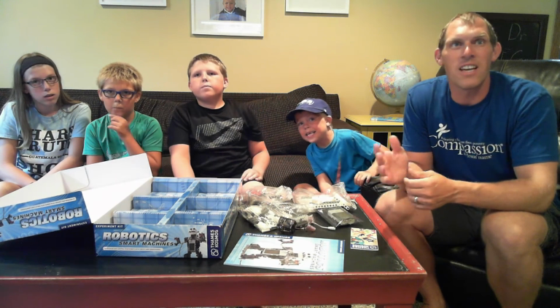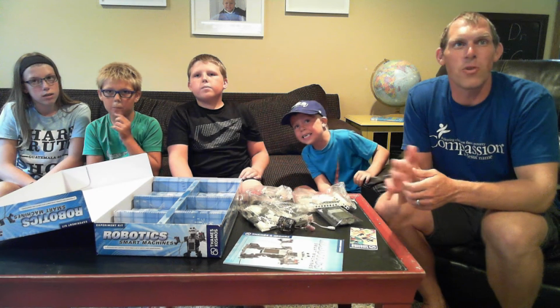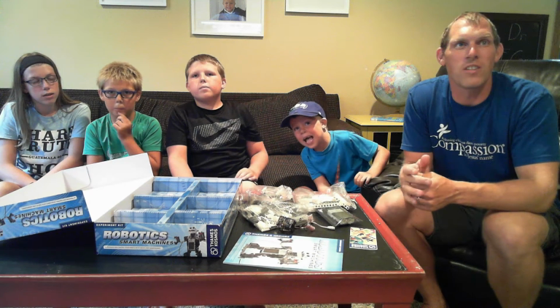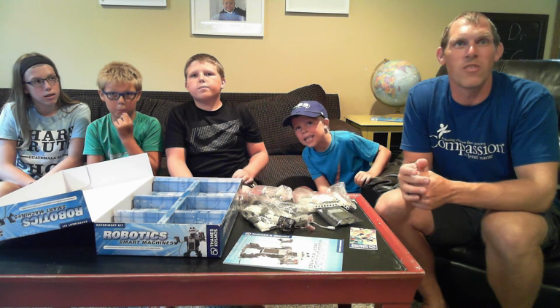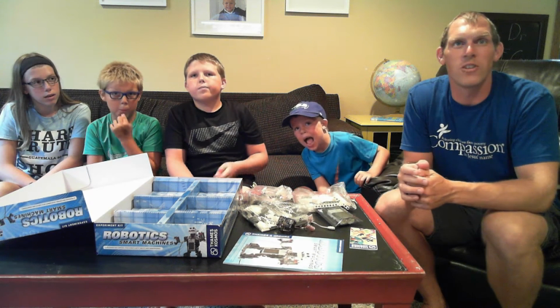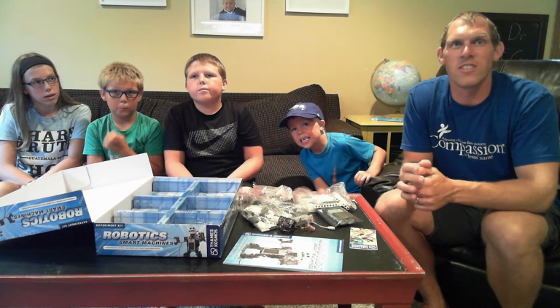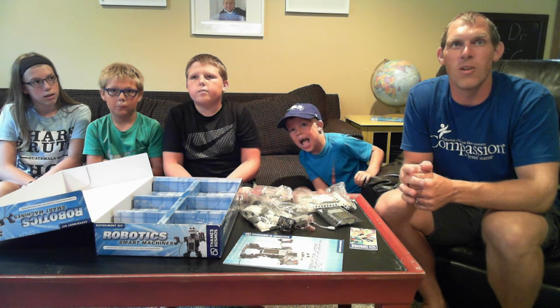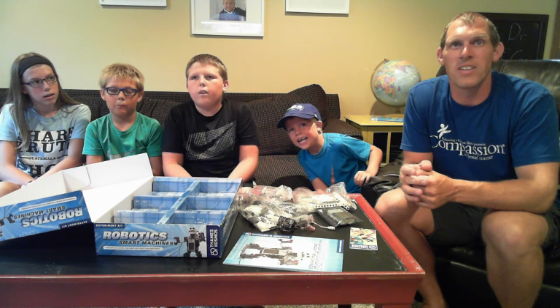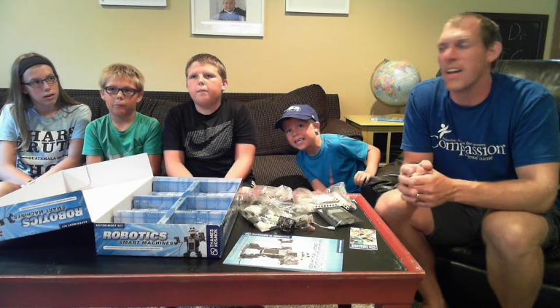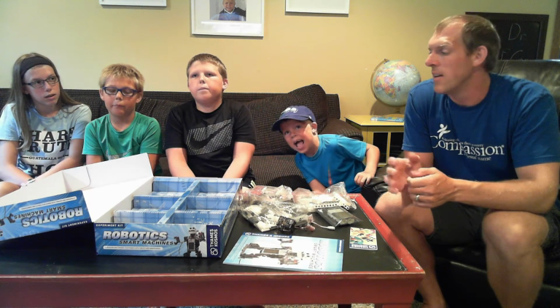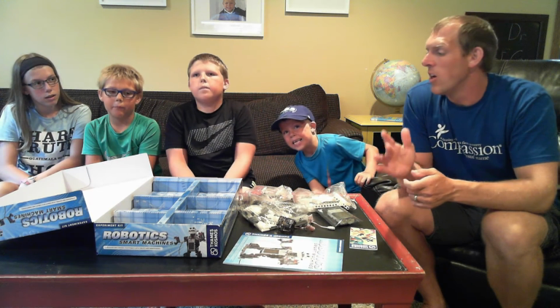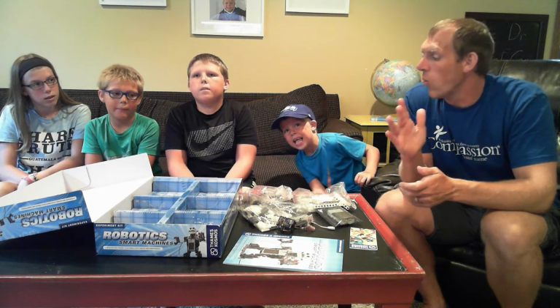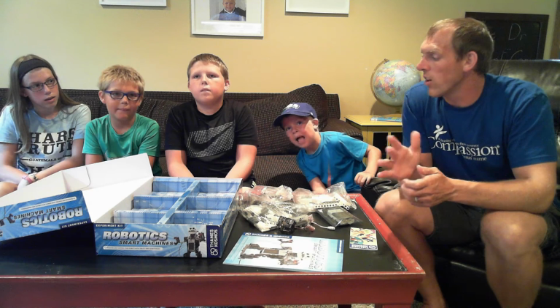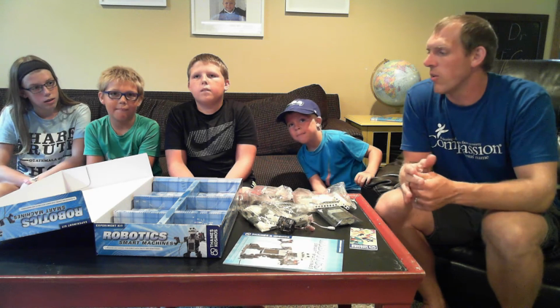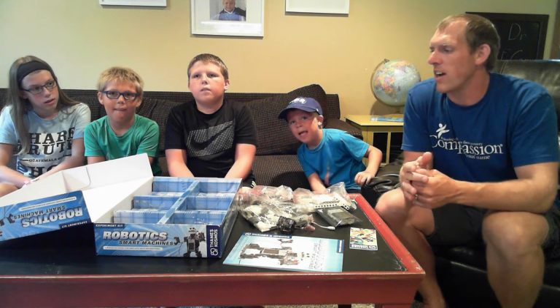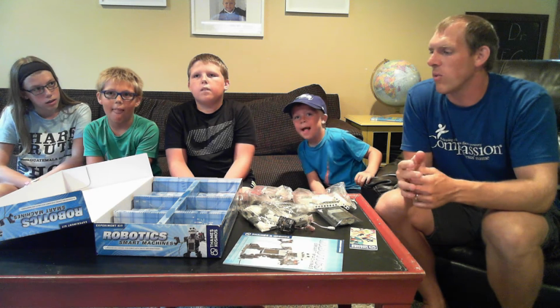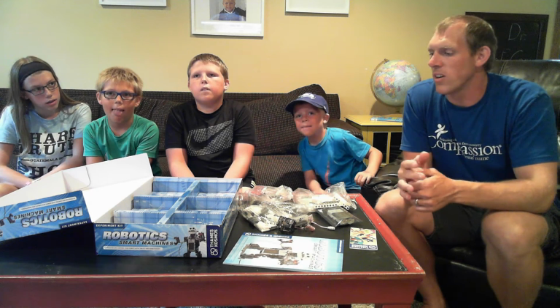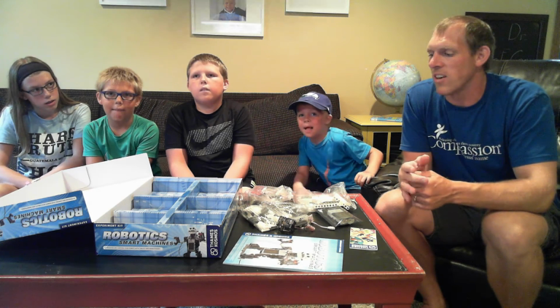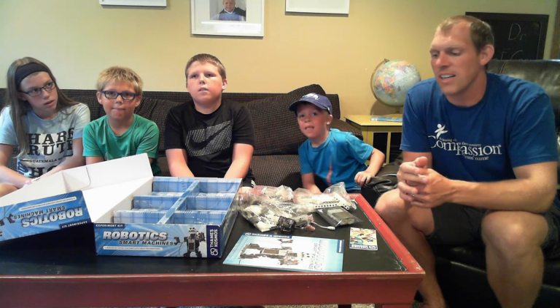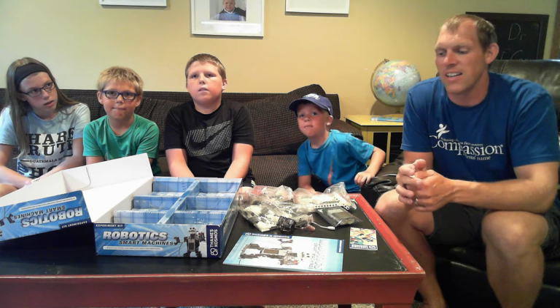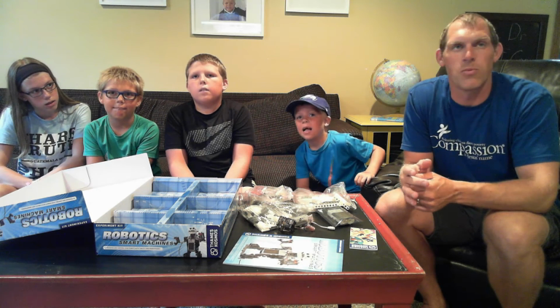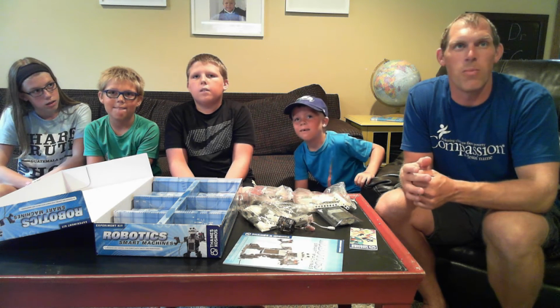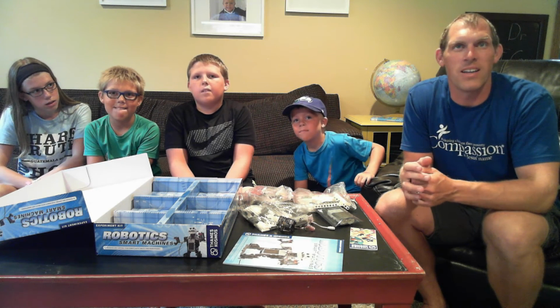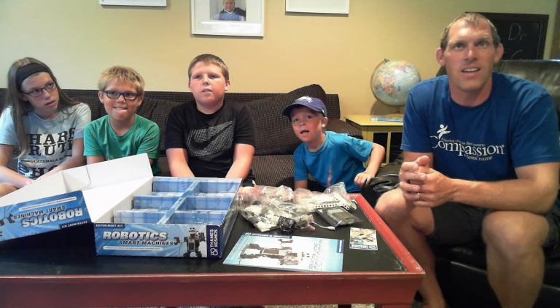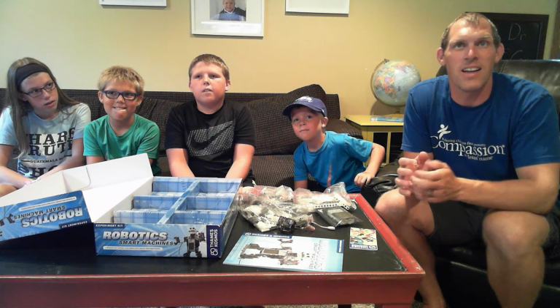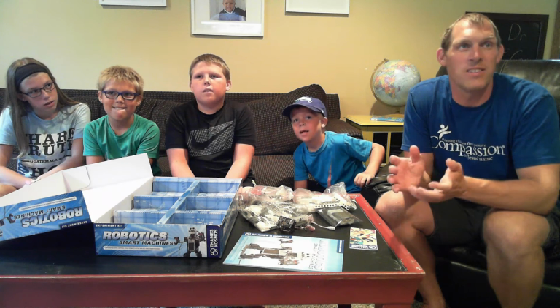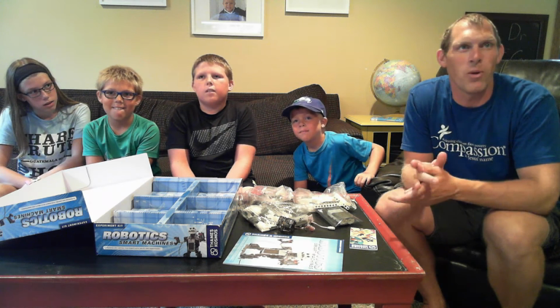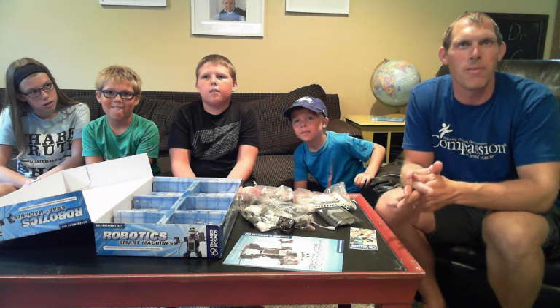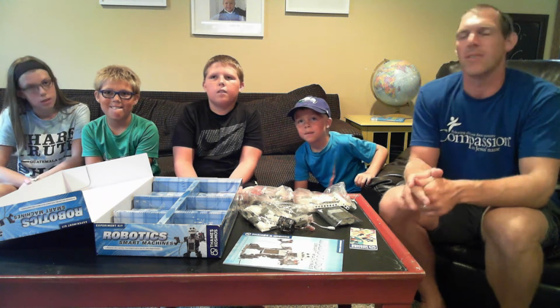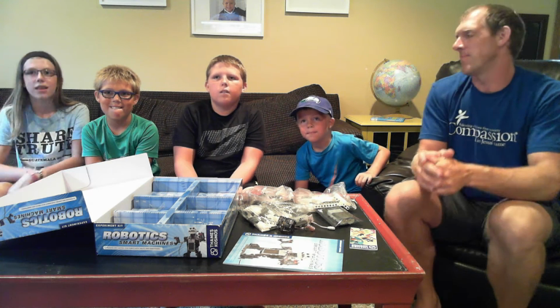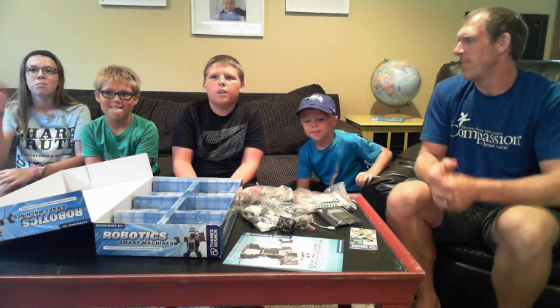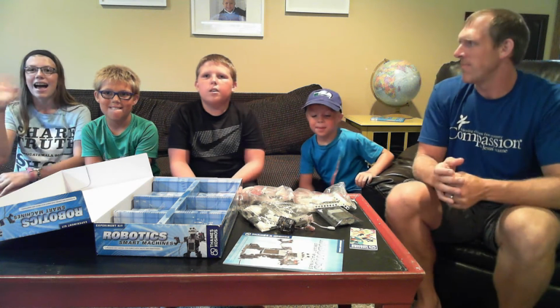Thanks for watching our first installment. We're going to go now and start digging into this robot kit and see what we can make. Bye!